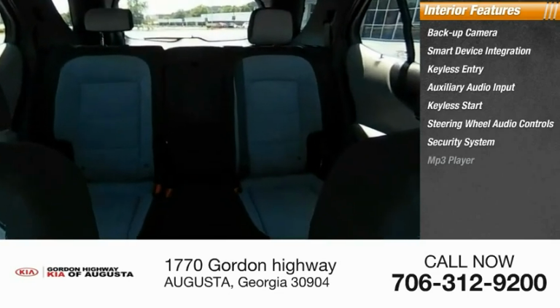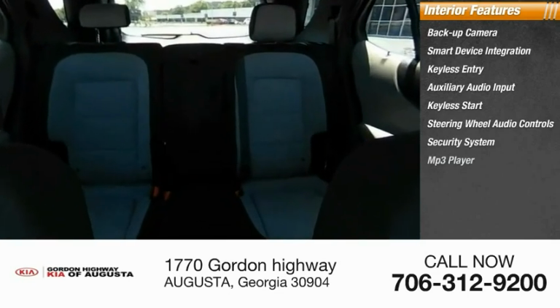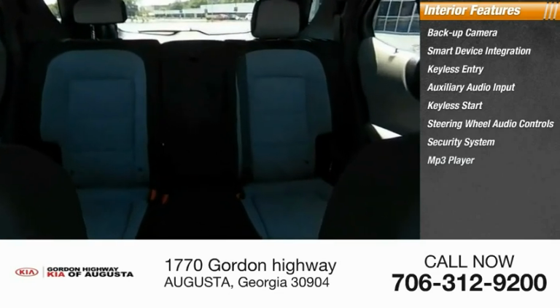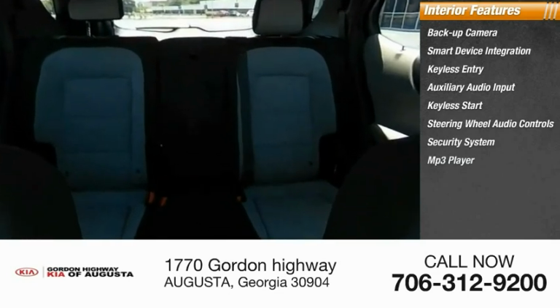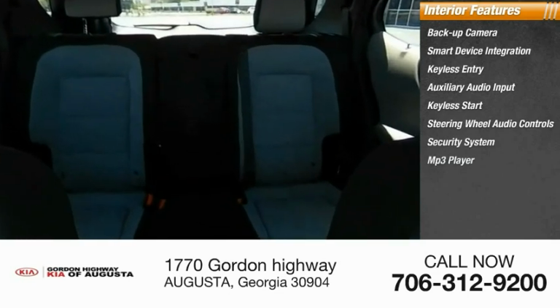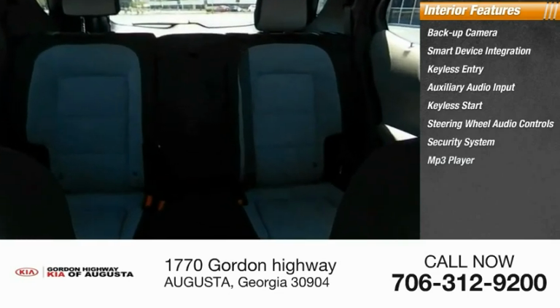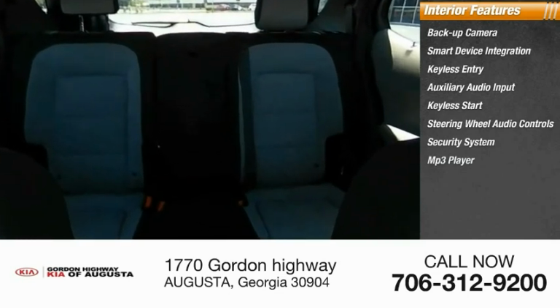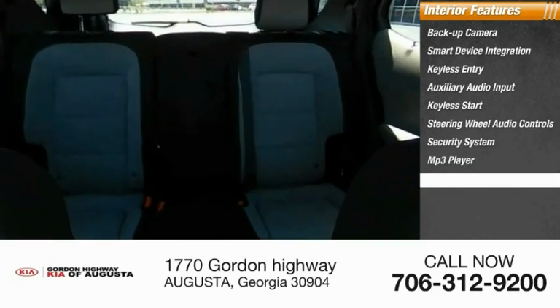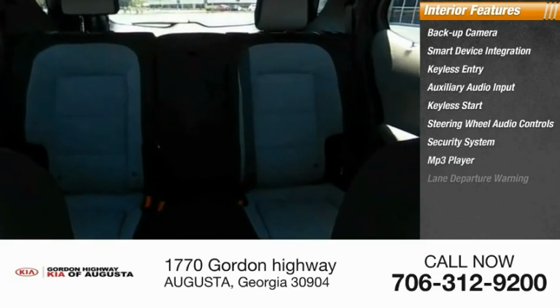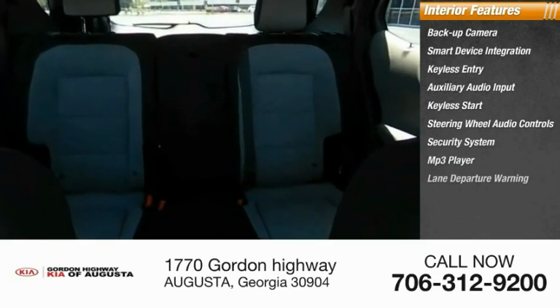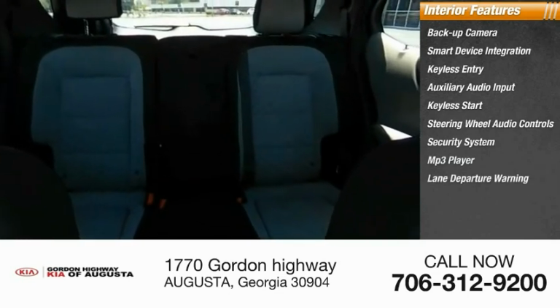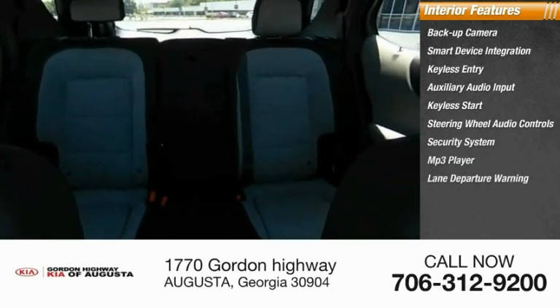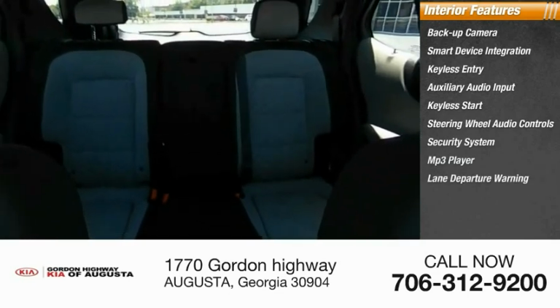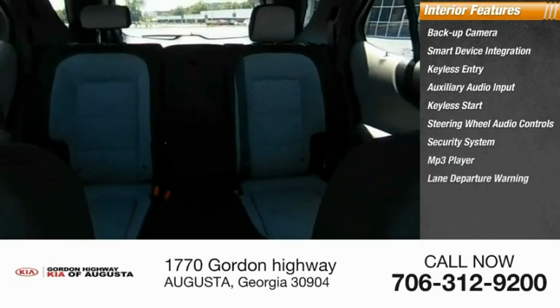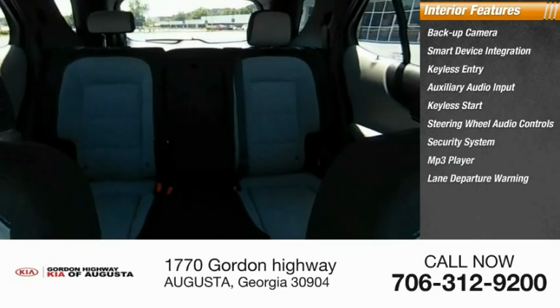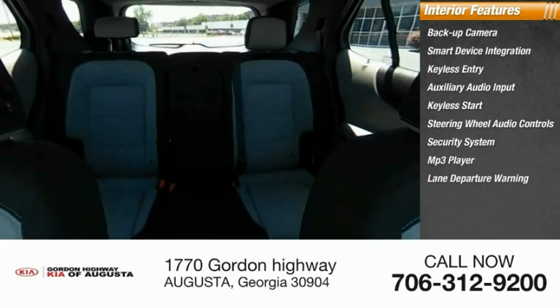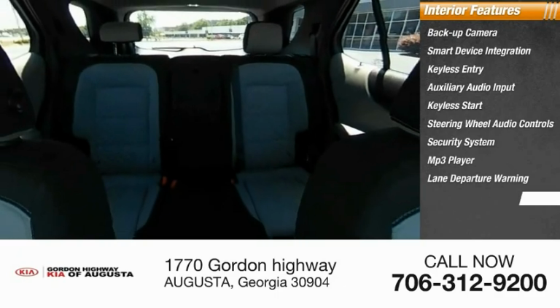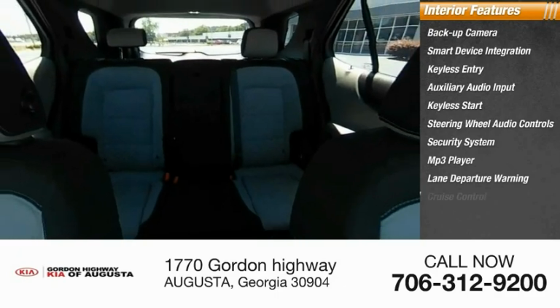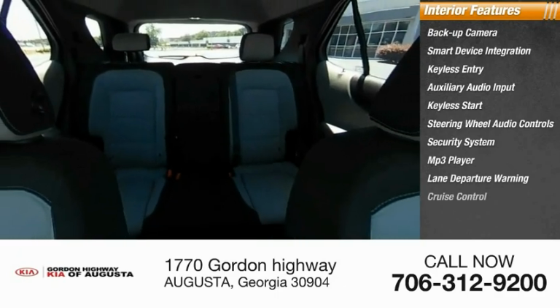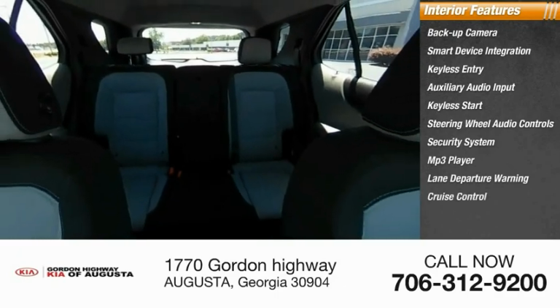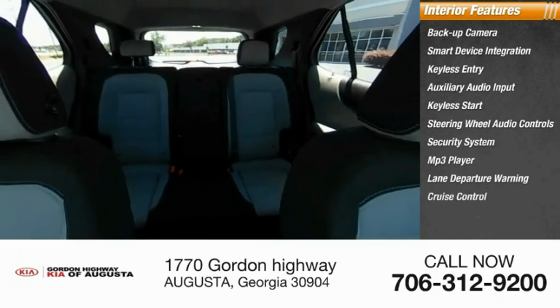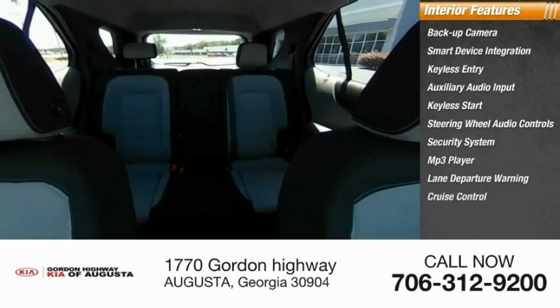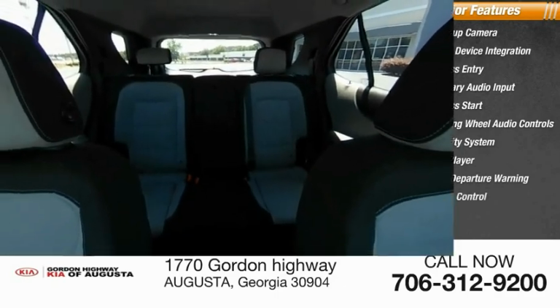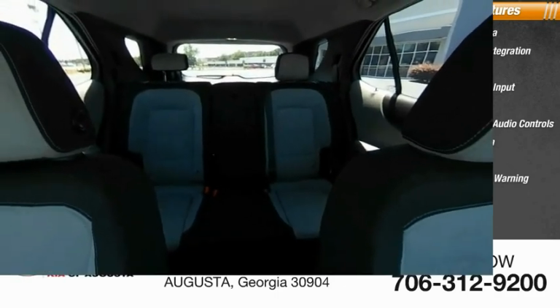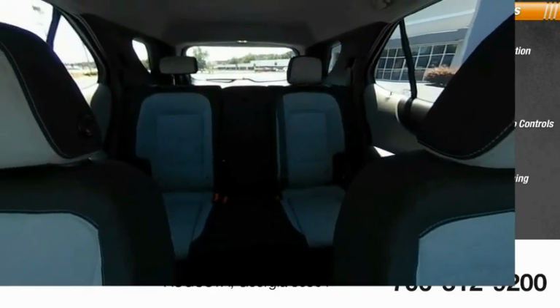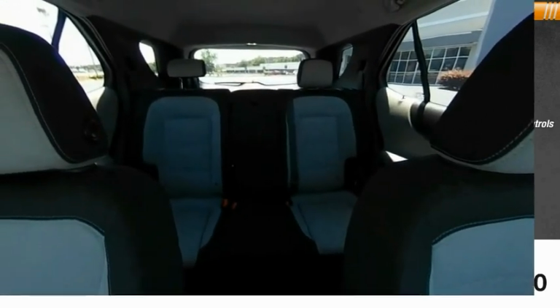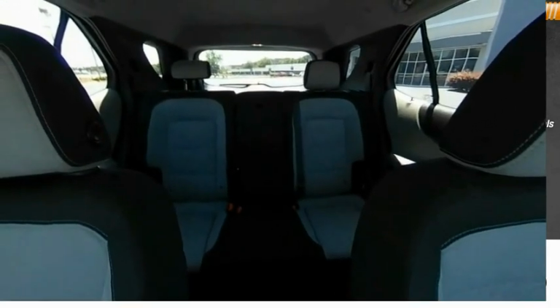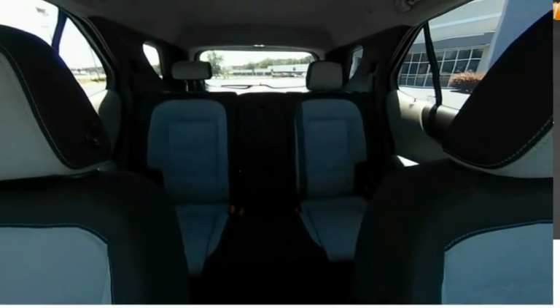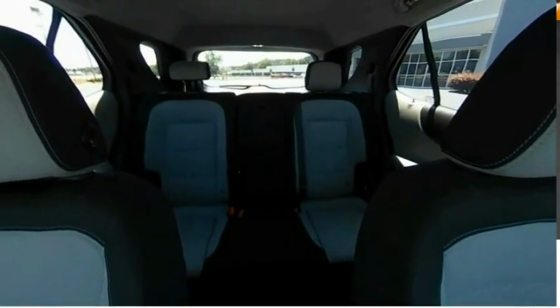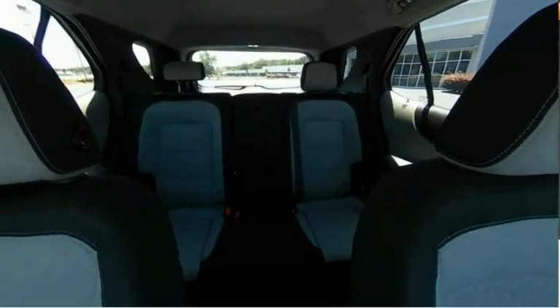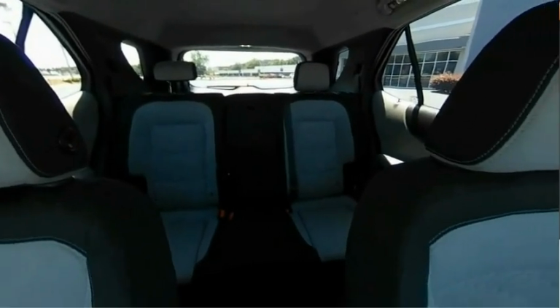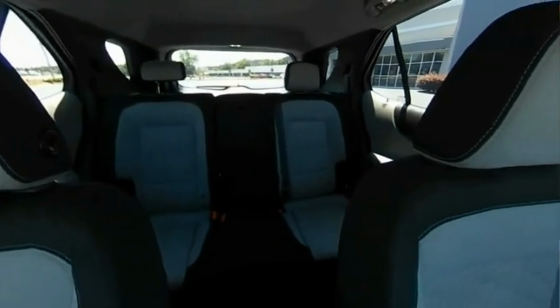MP3 player, lane departure warning, cruise control. Come see the car for yourself.